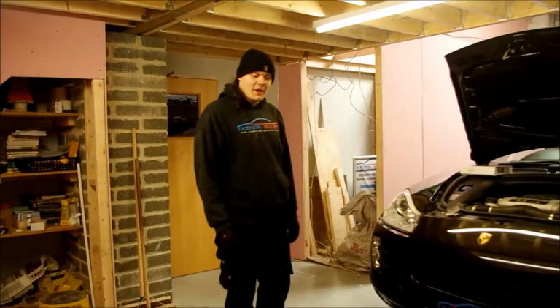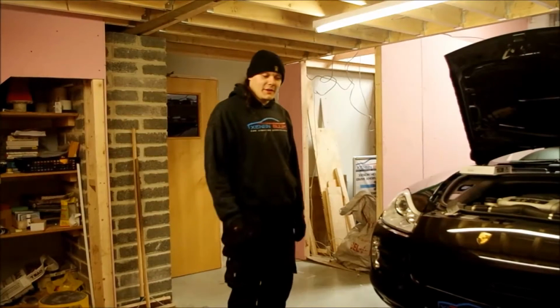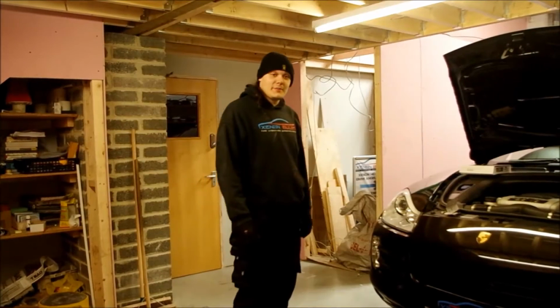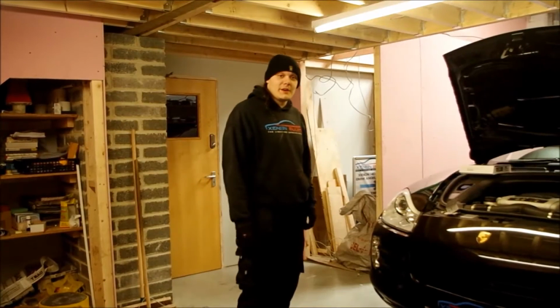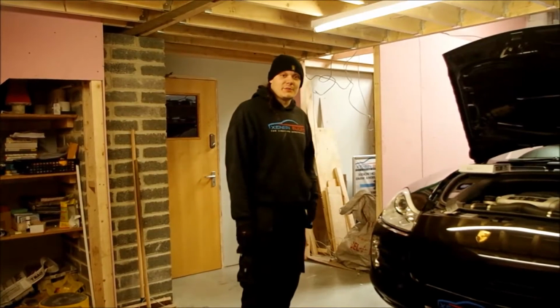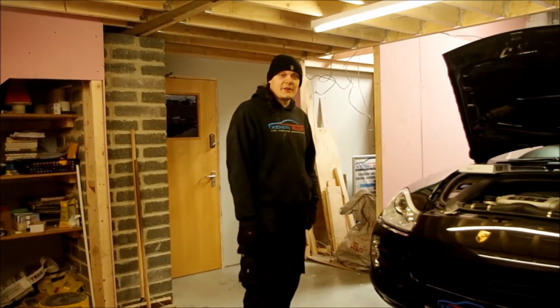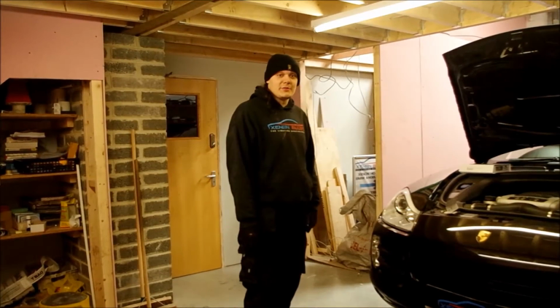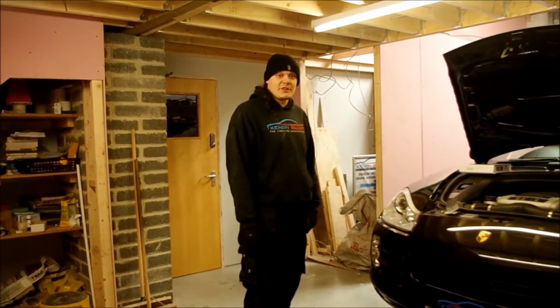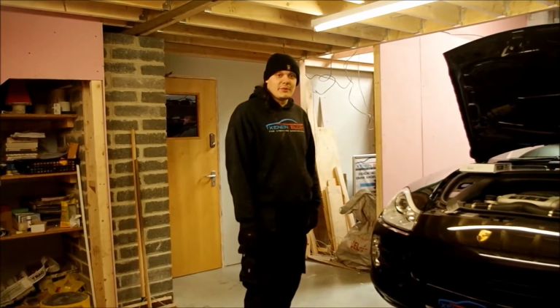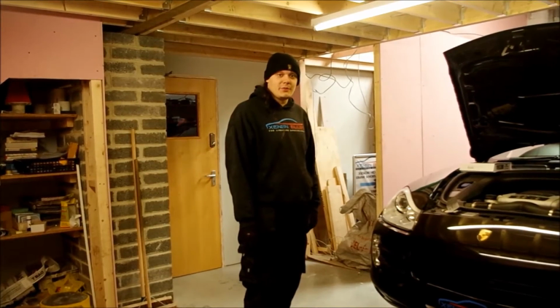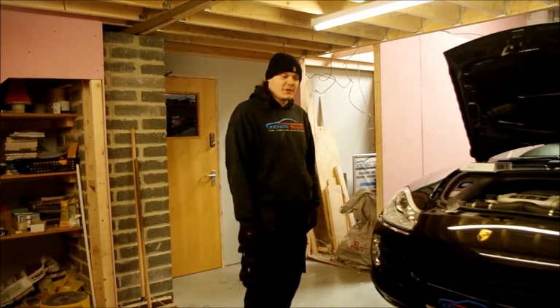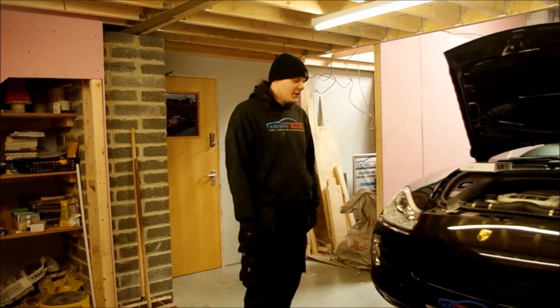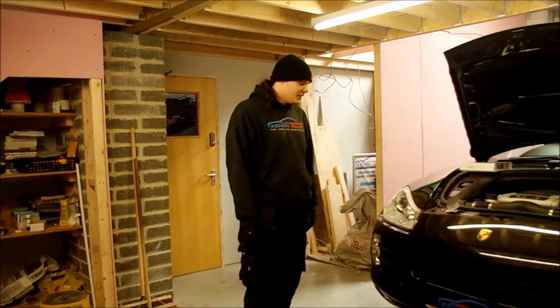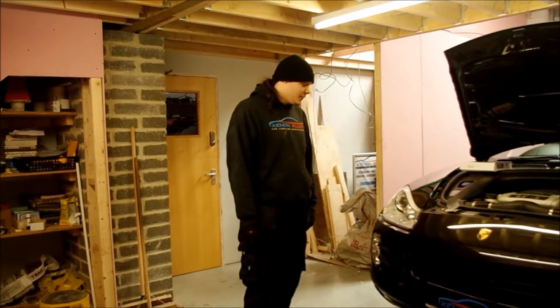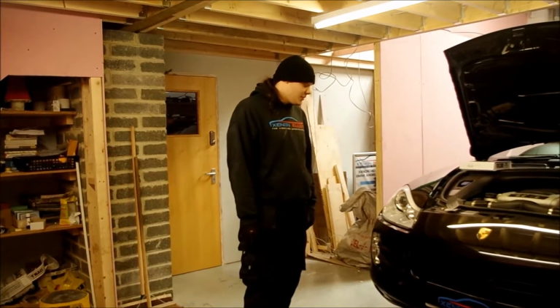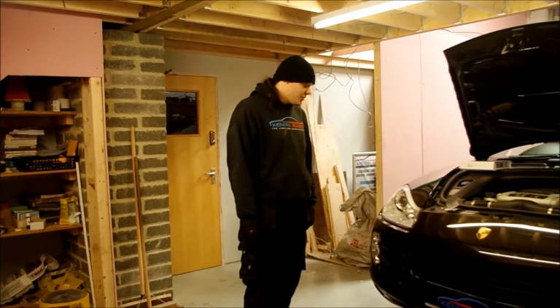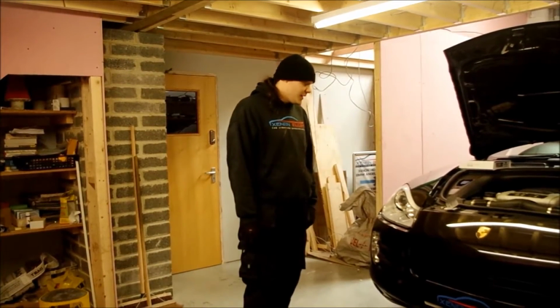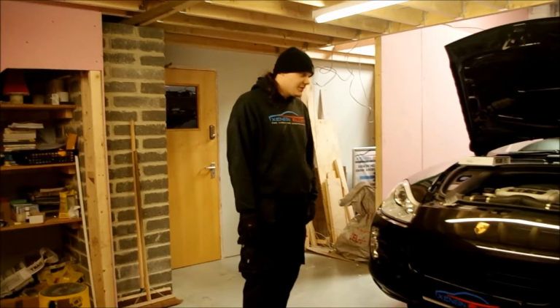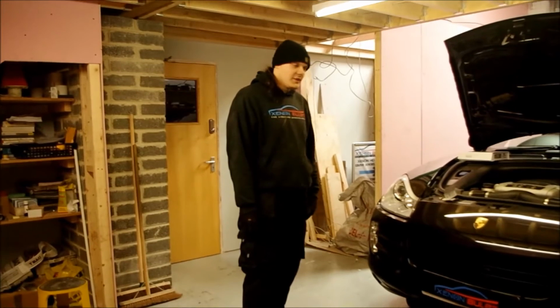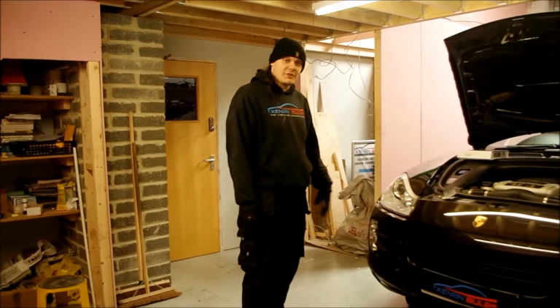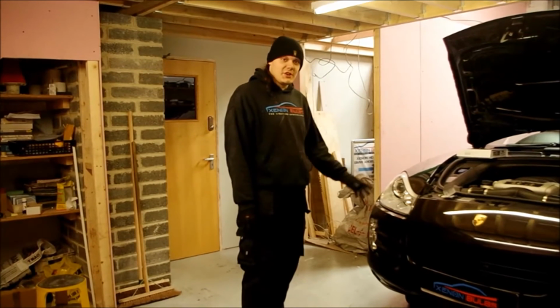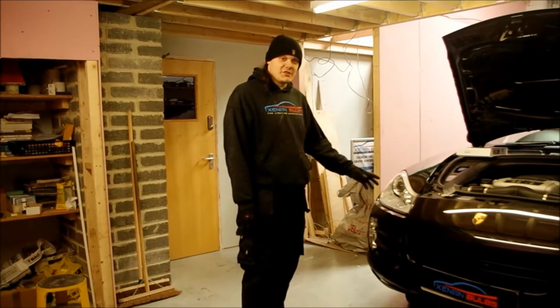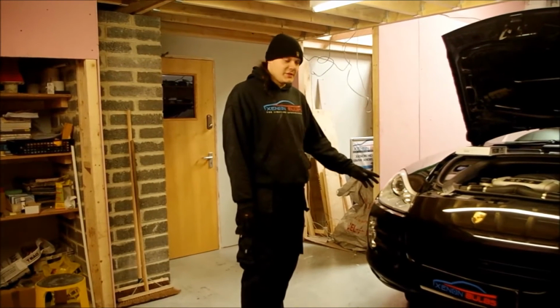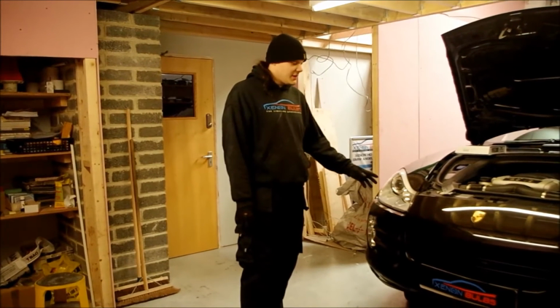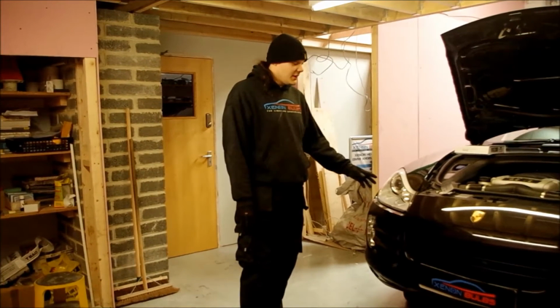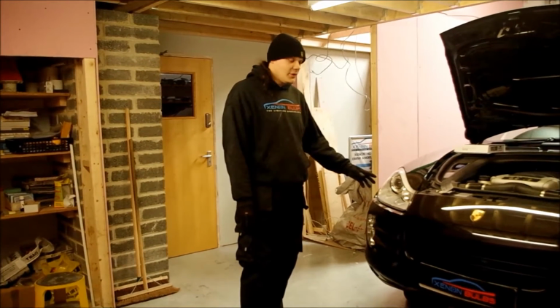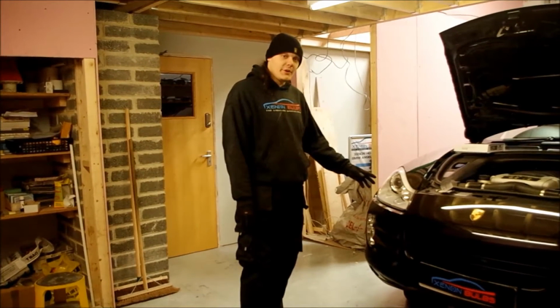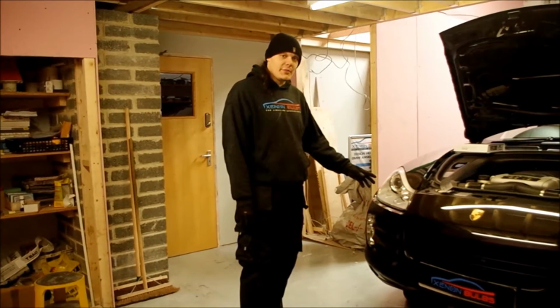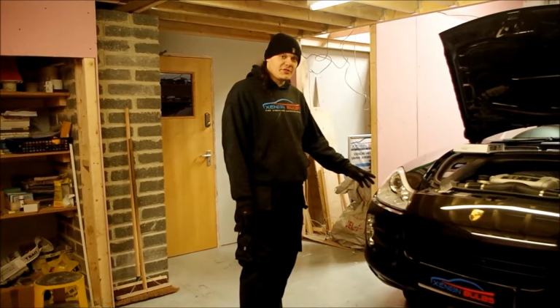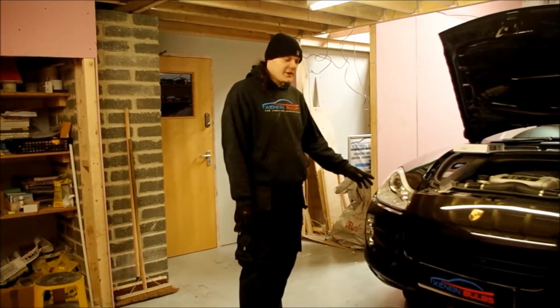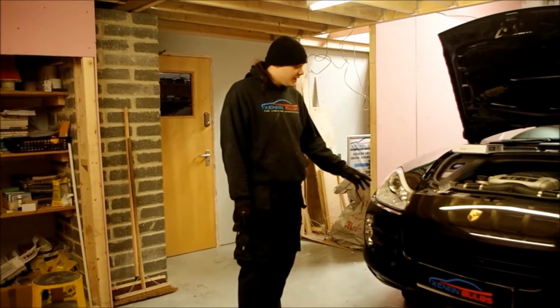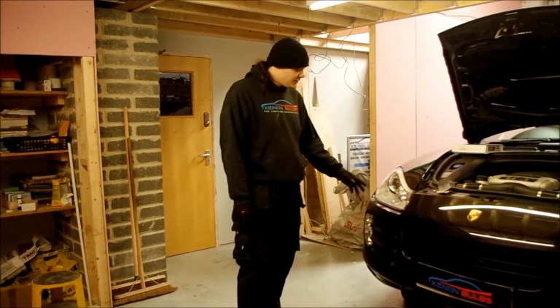Hi, my name is Michael from Zenon Bulbs. Today we are going to show you how to change the side light bulb on a Porsche Cayenne S.